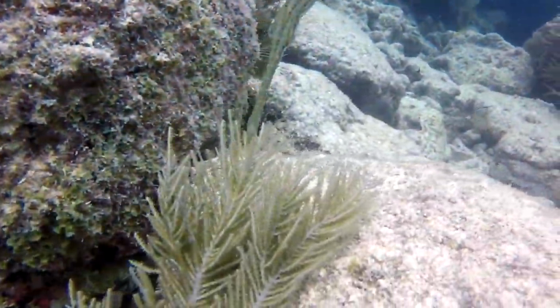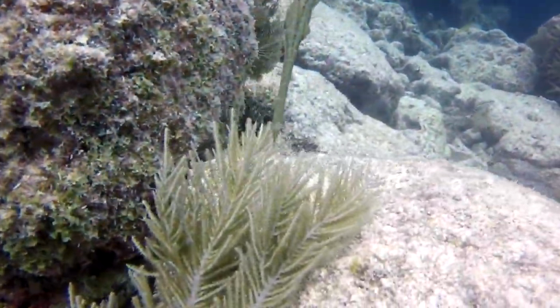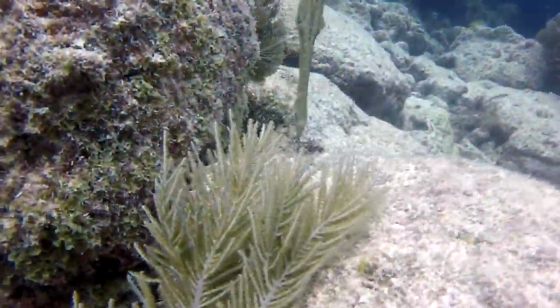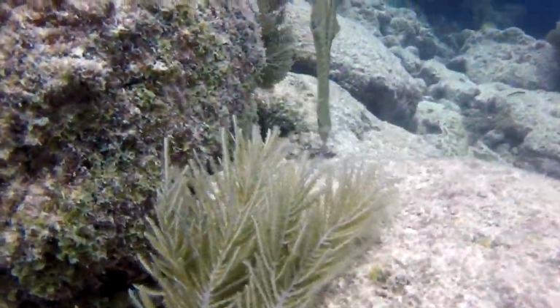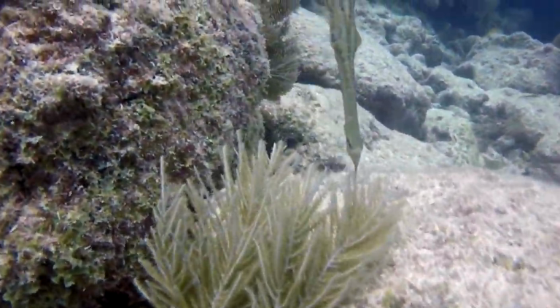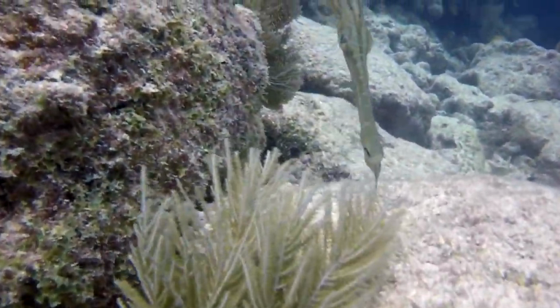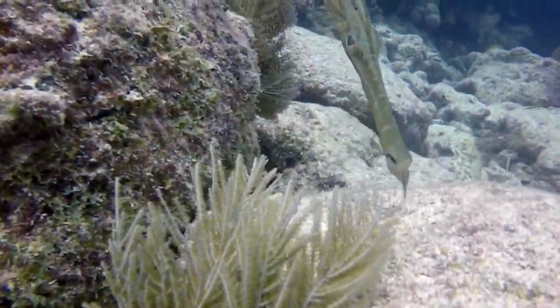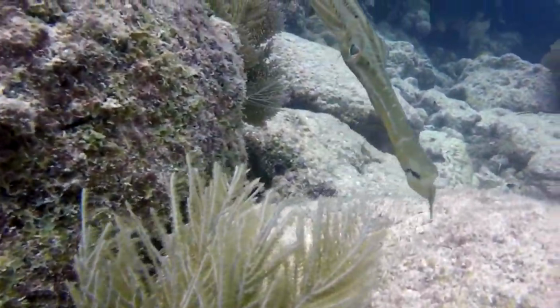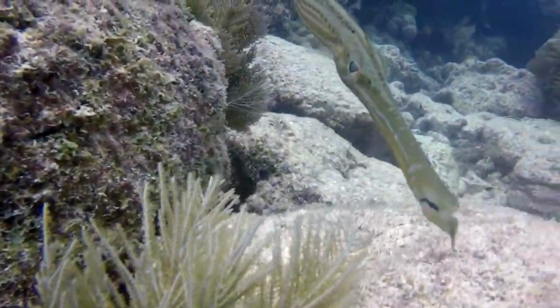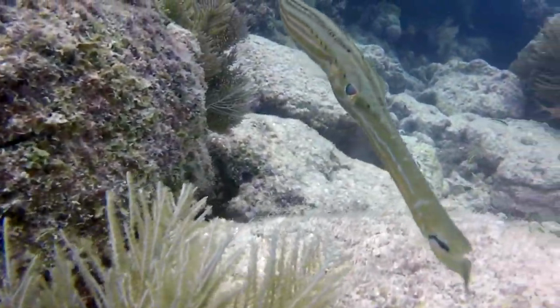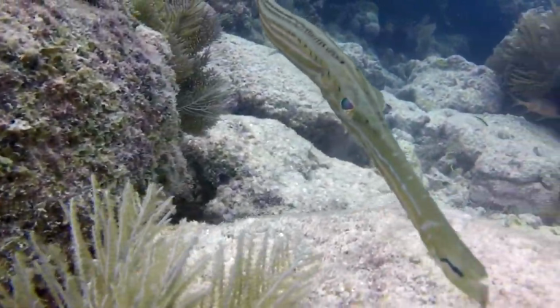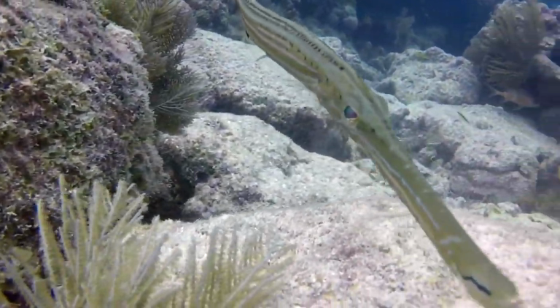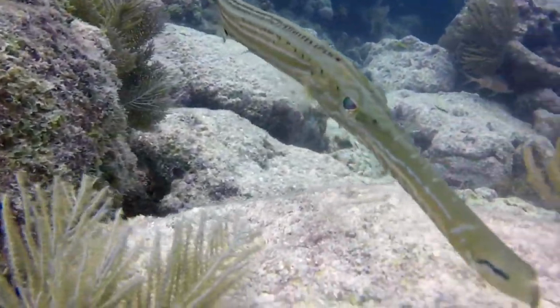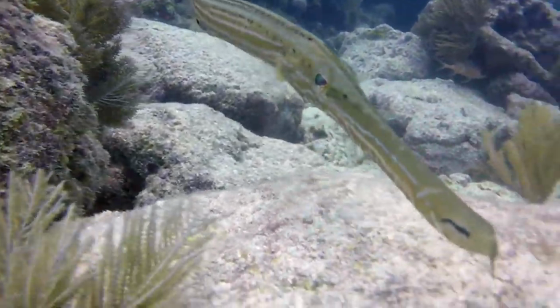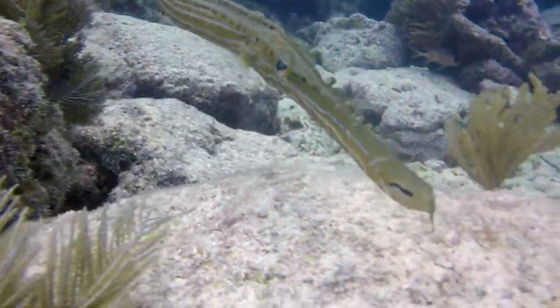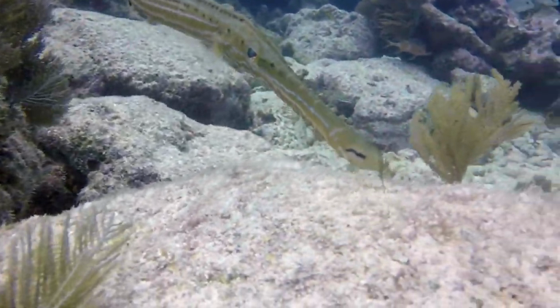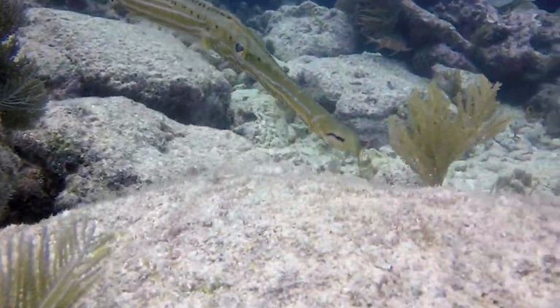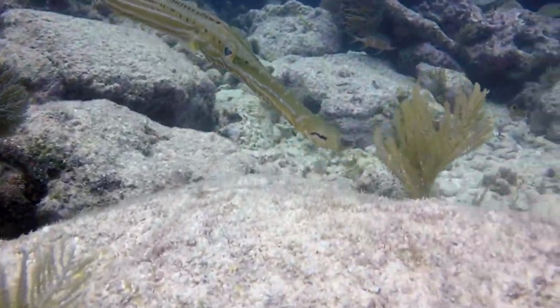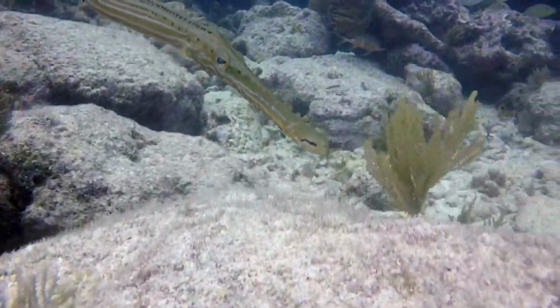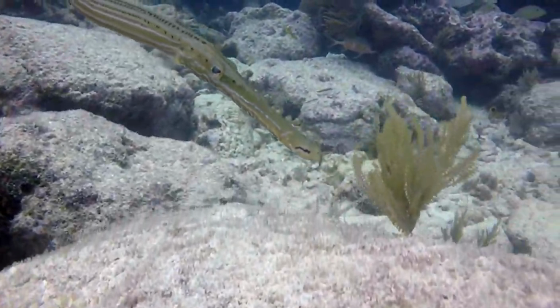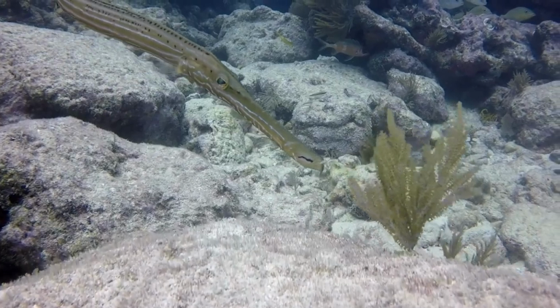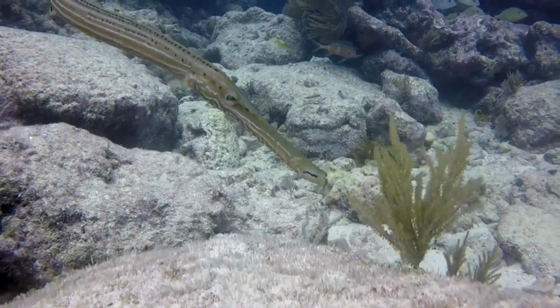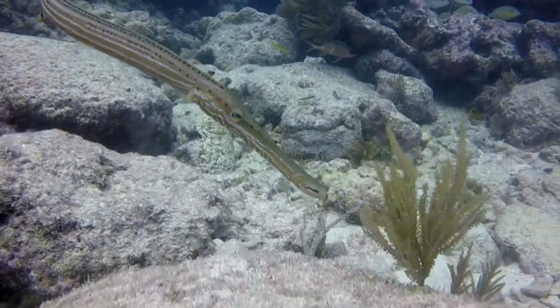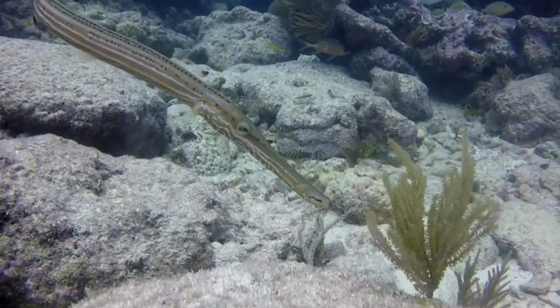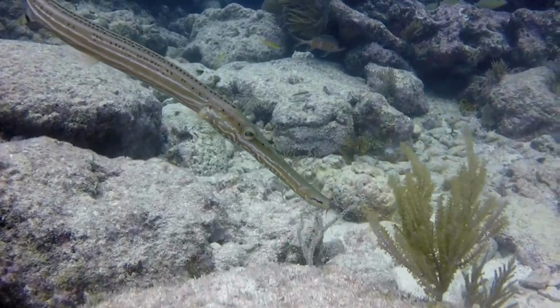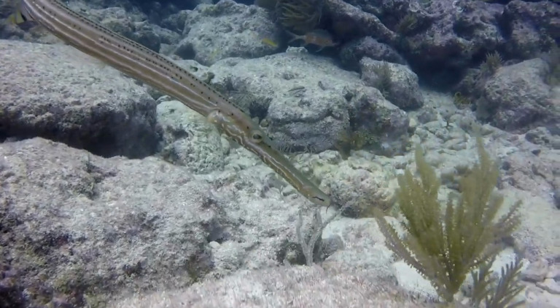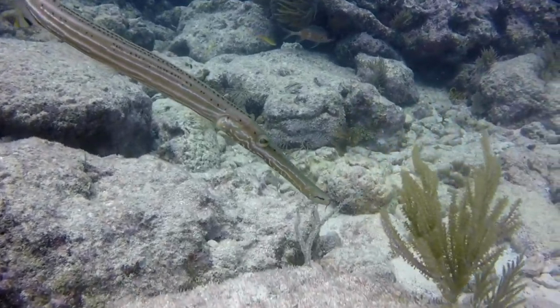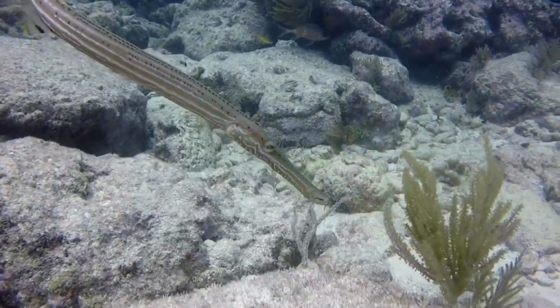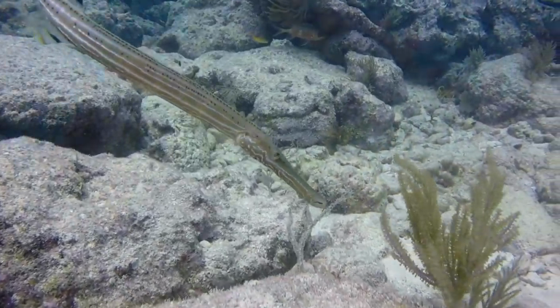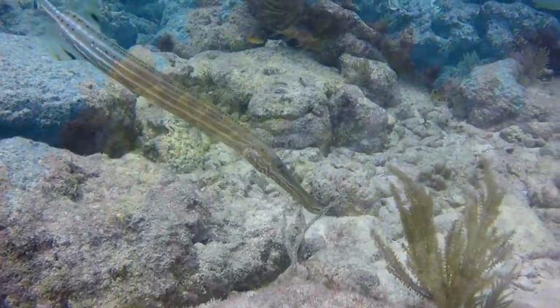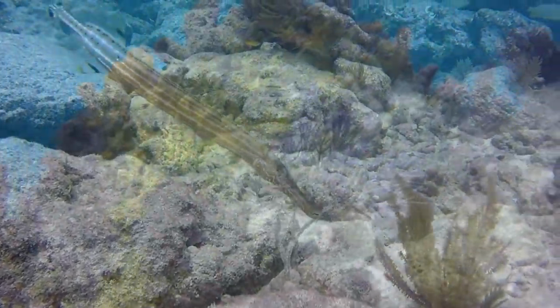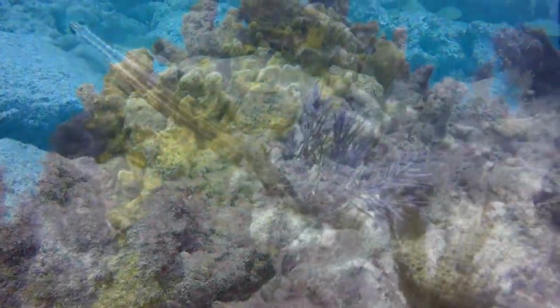This is a trumpet fish. Notice the sharp barb on its chin for defense.